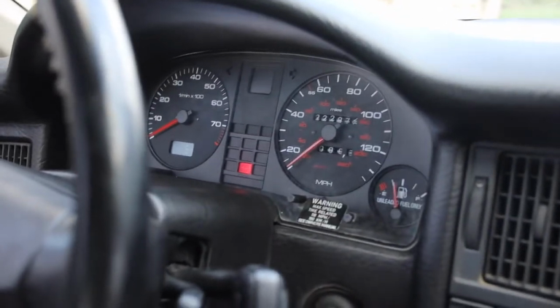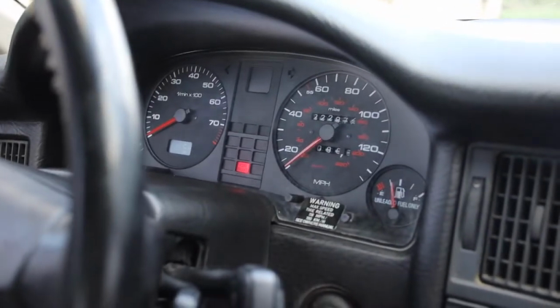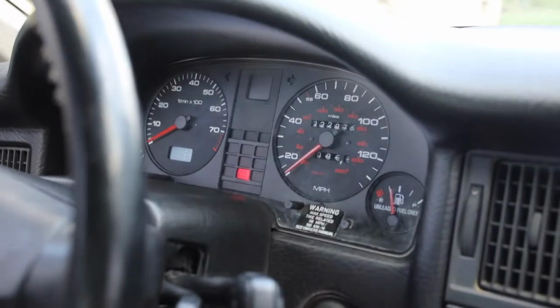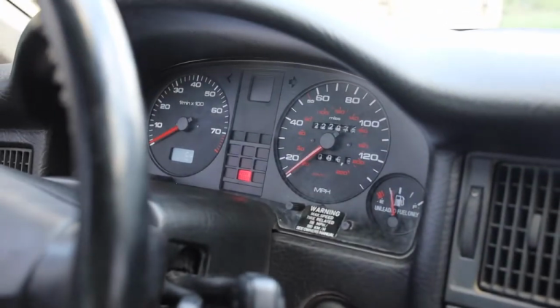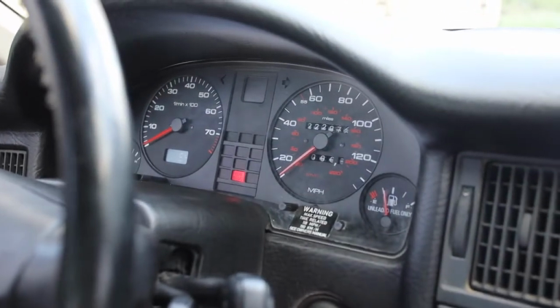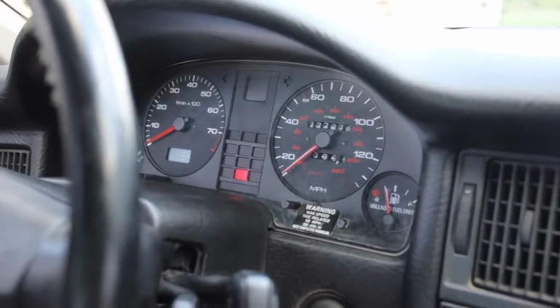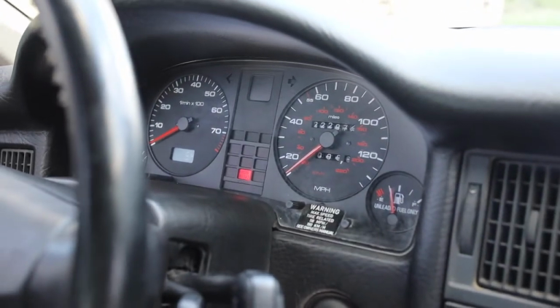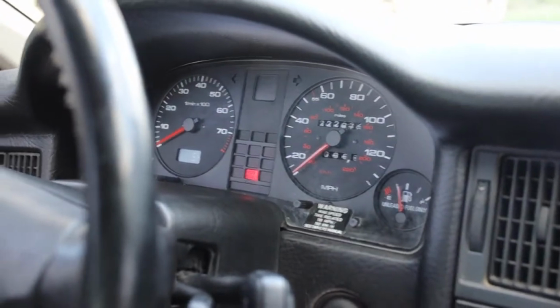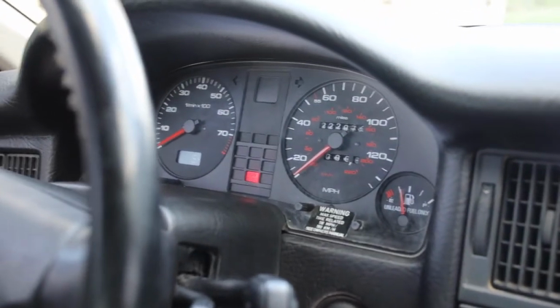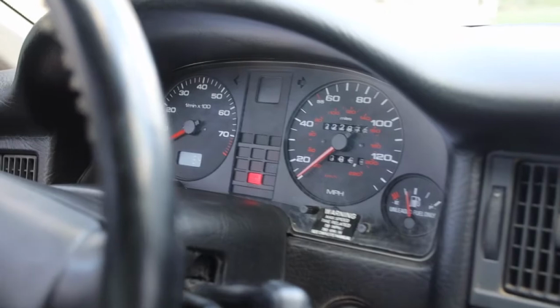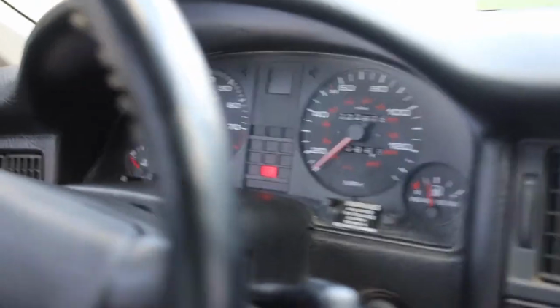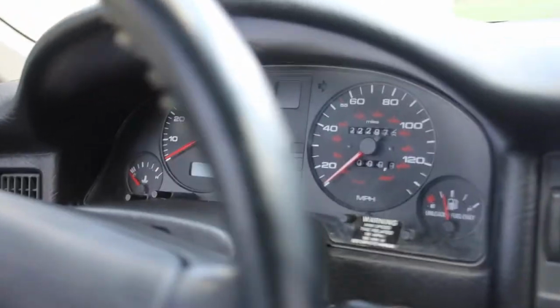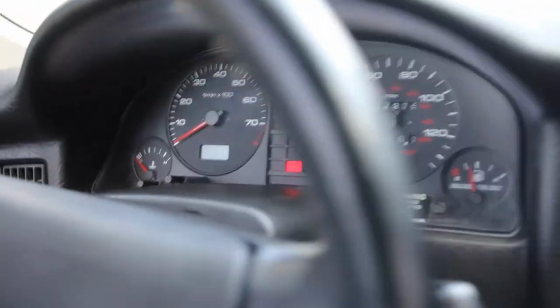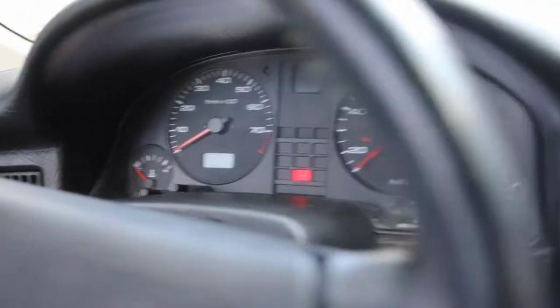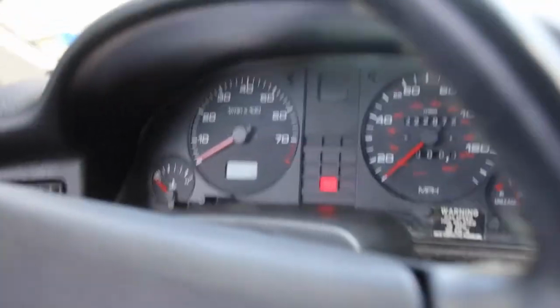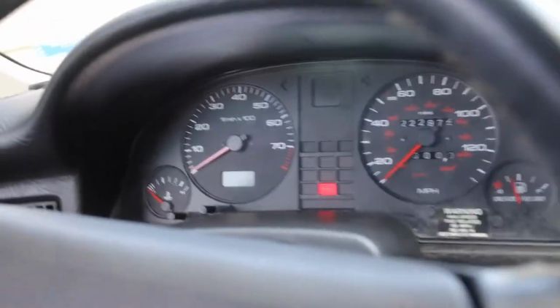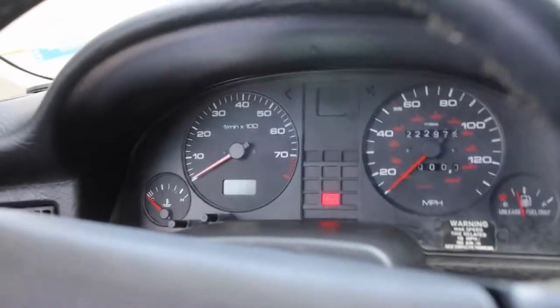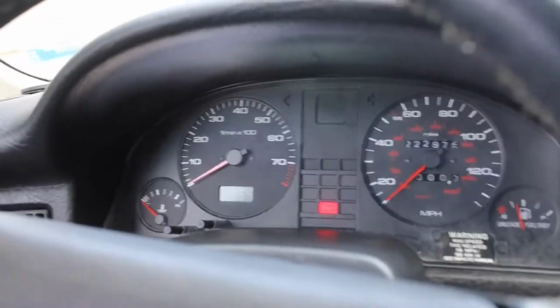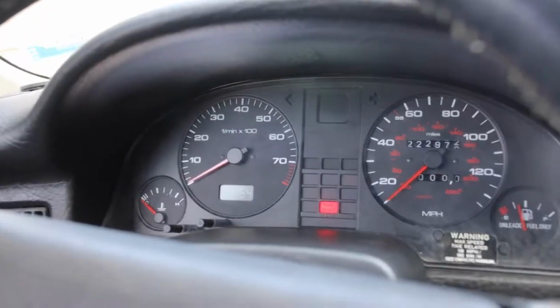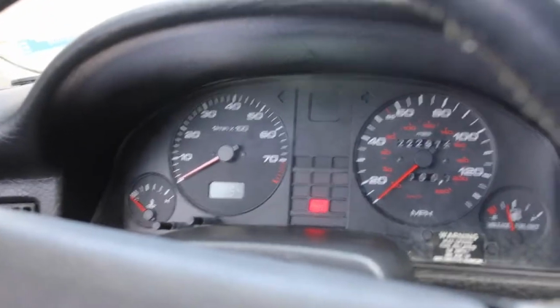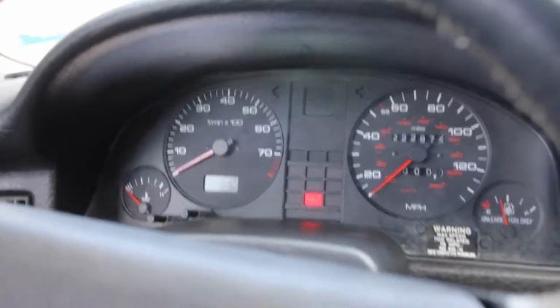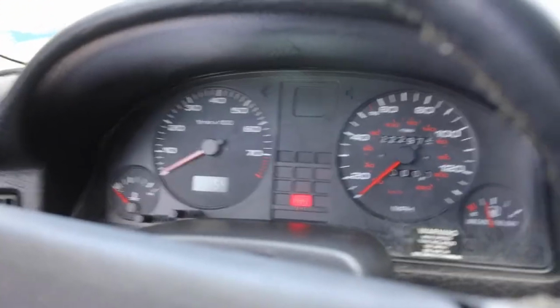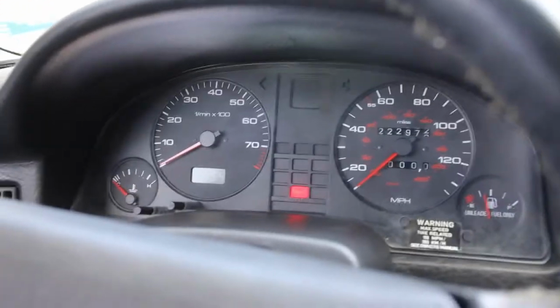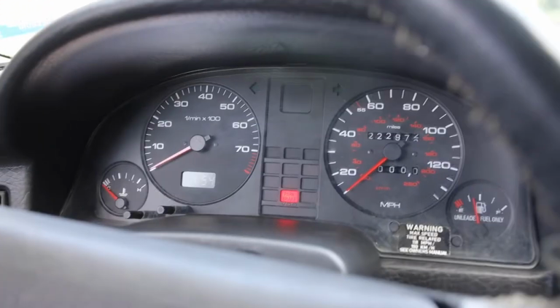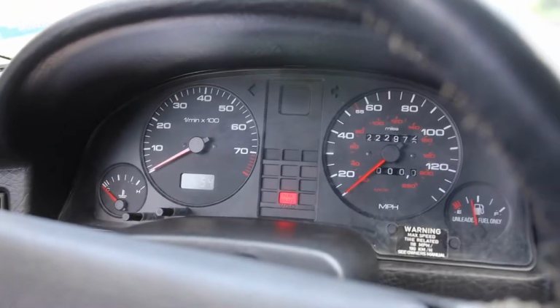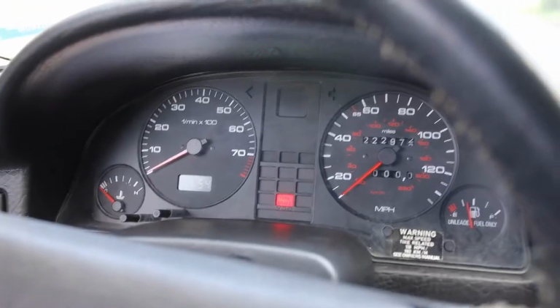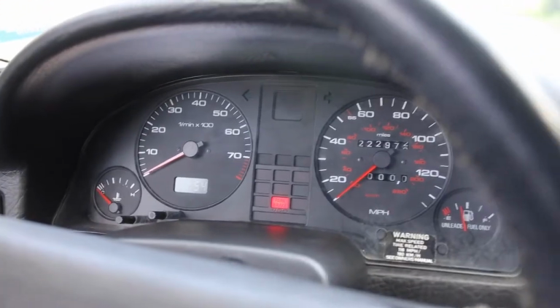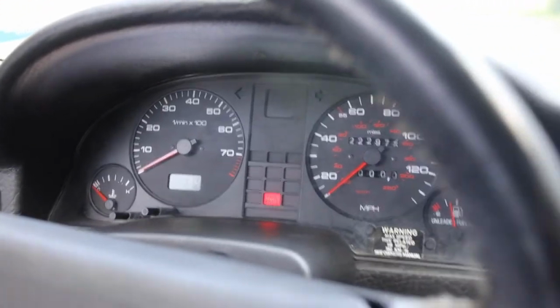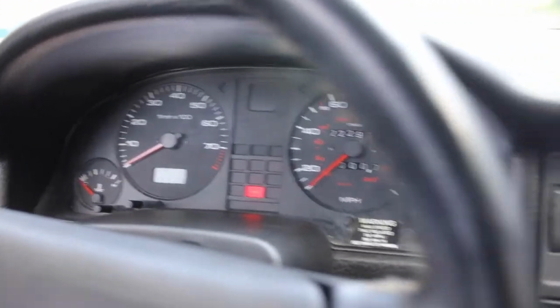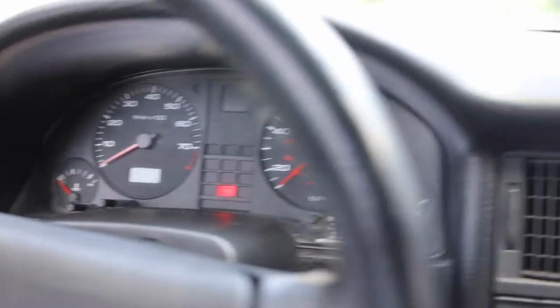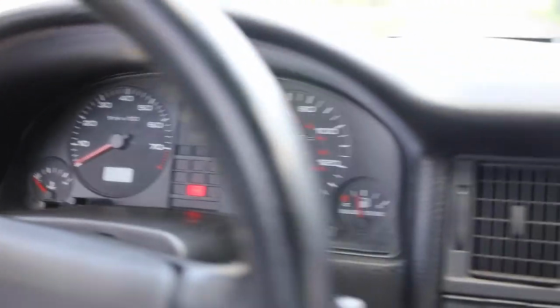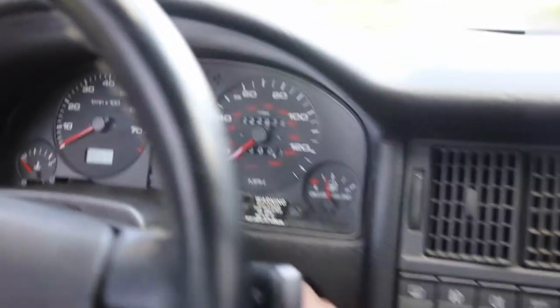Everything's working — no check engine light, nothing. Tell me what old German car you know with no check engine light. Everything works.